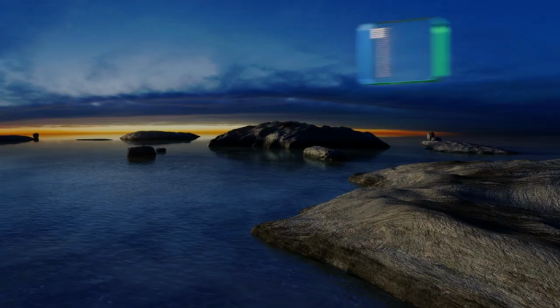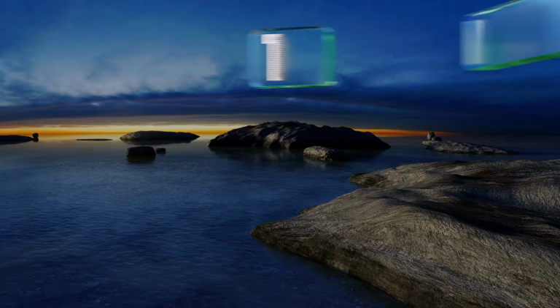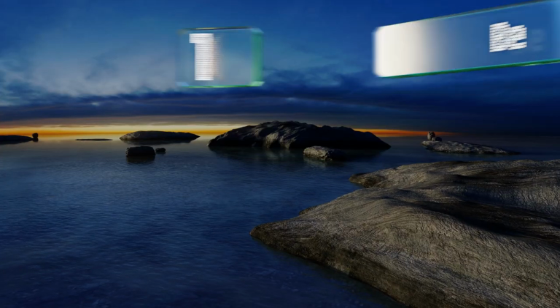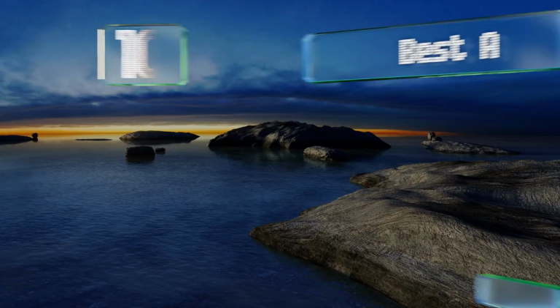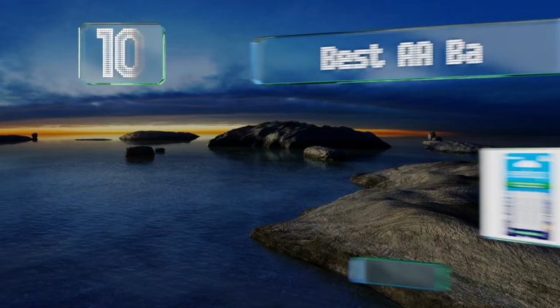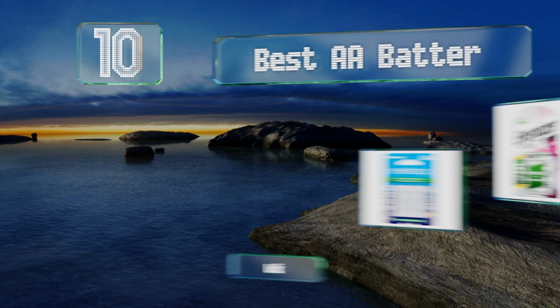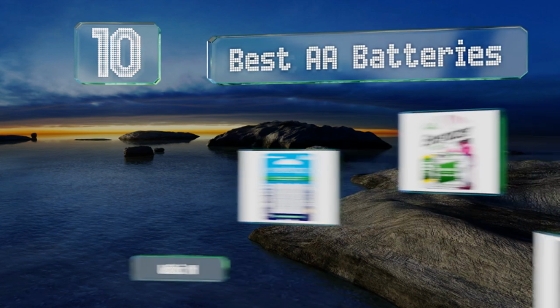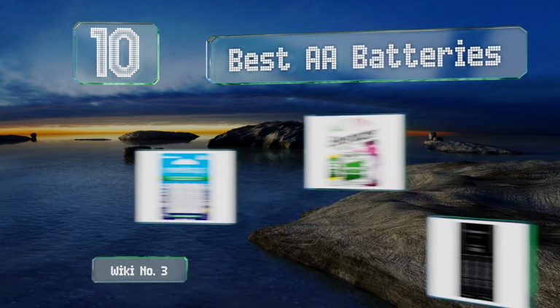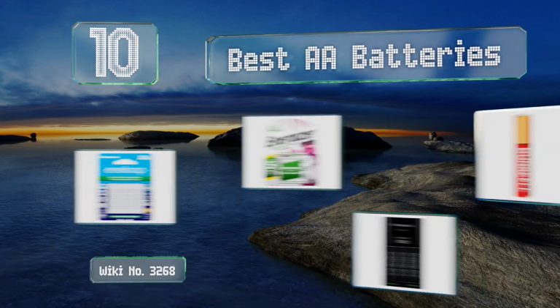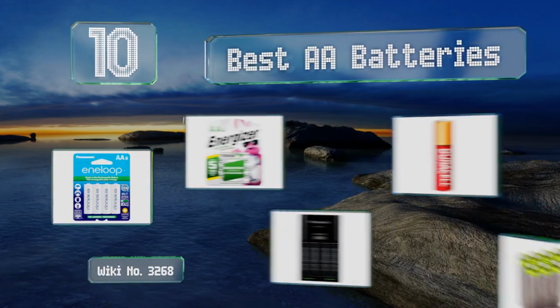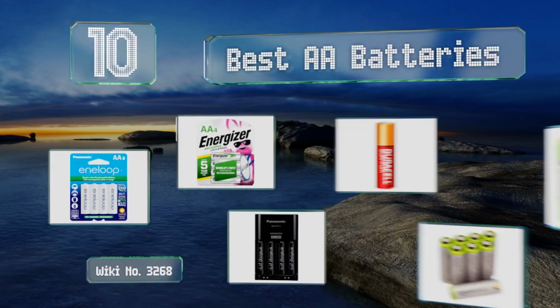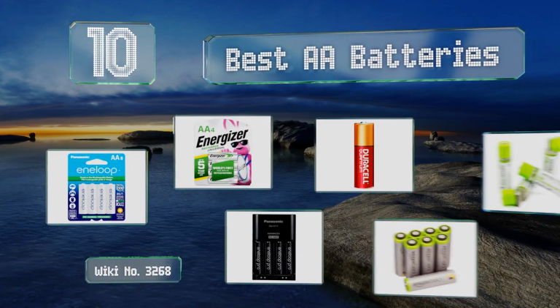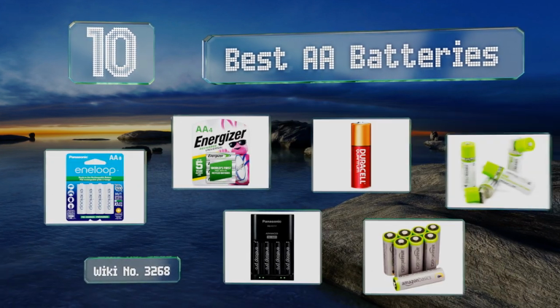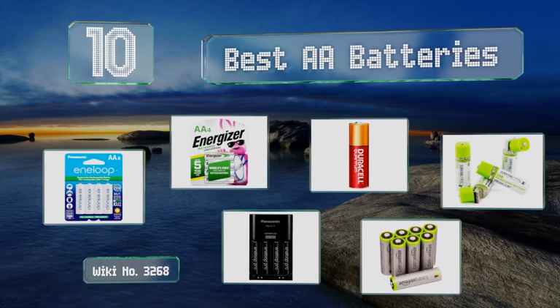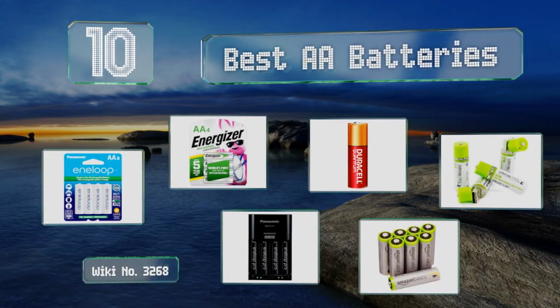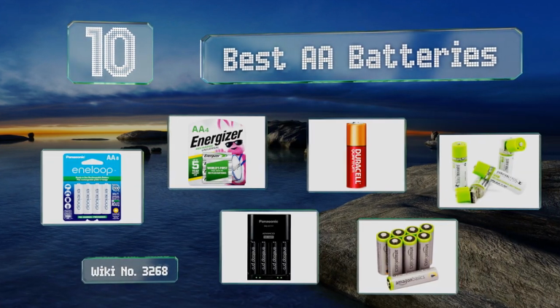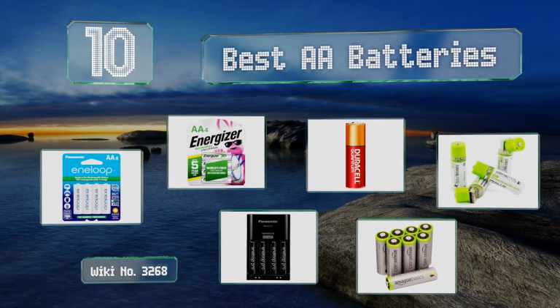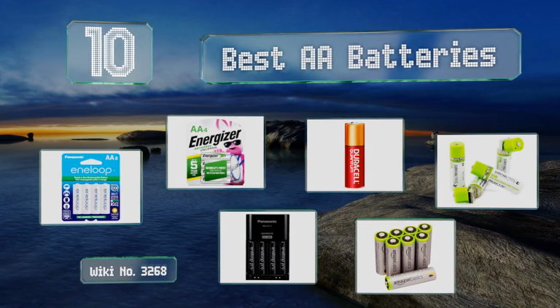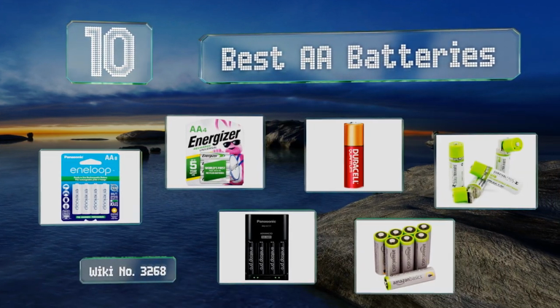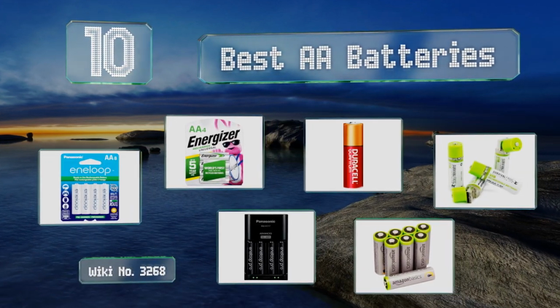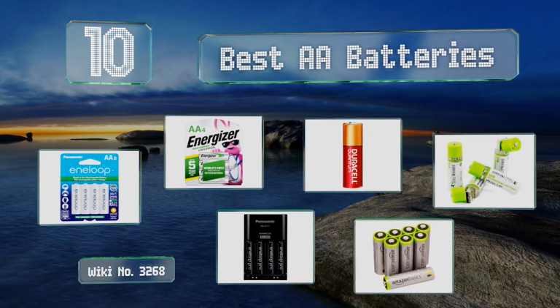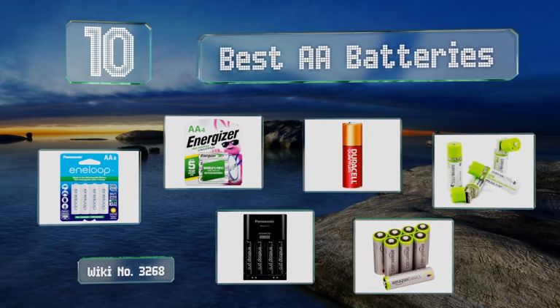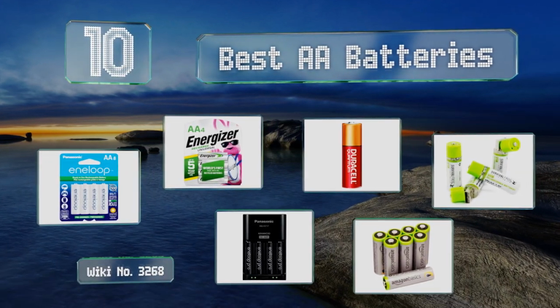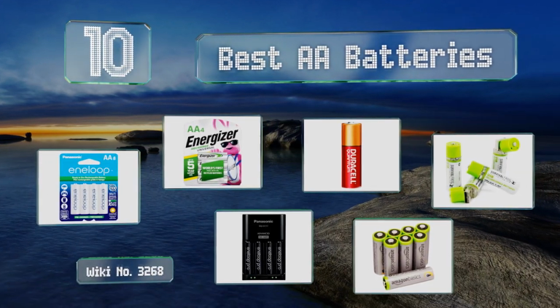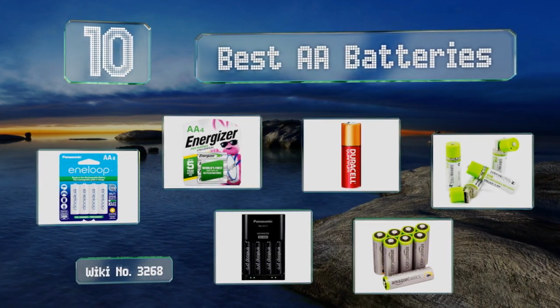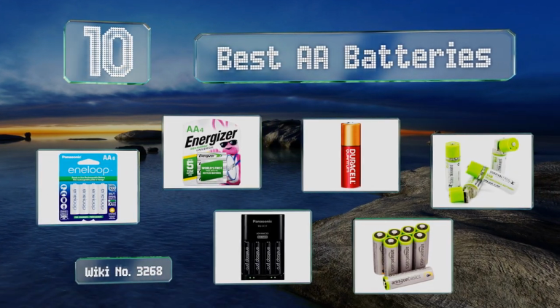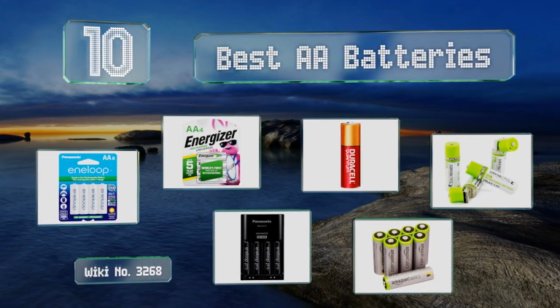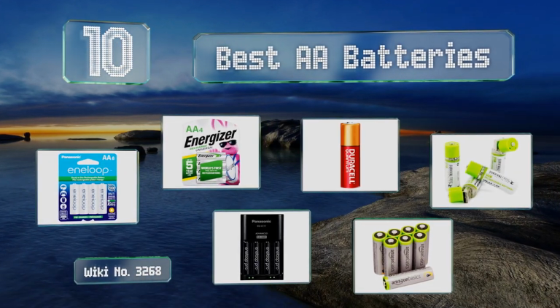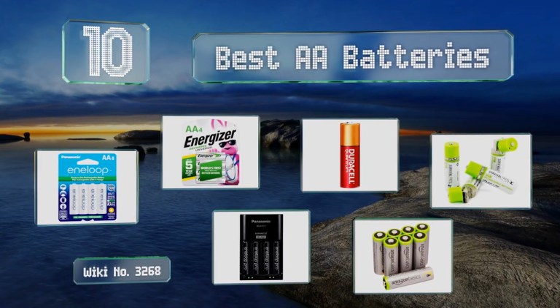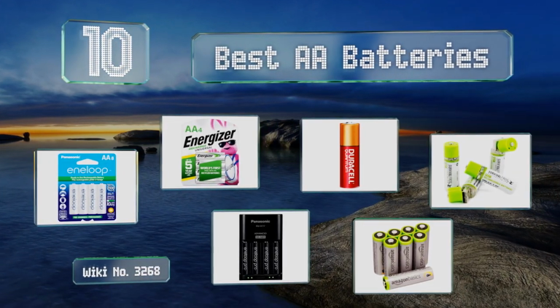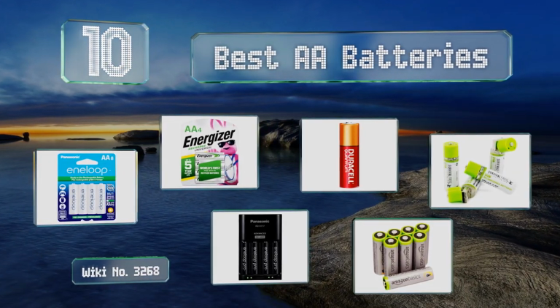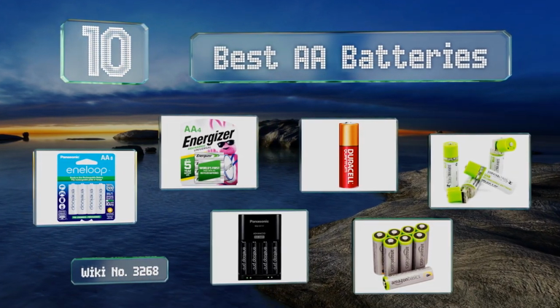EasyVid presents the 10 best AA batteries. Let's get started with the list.